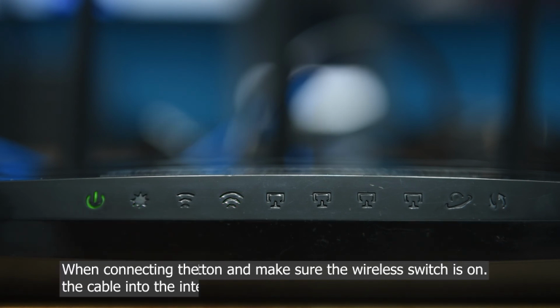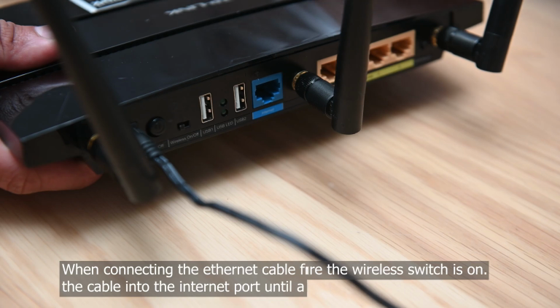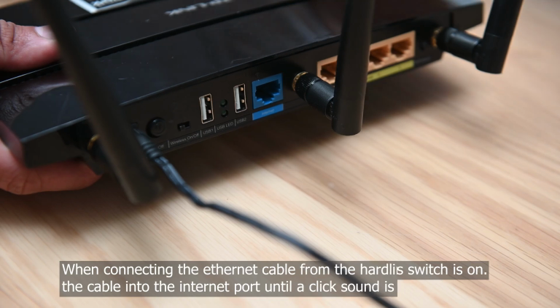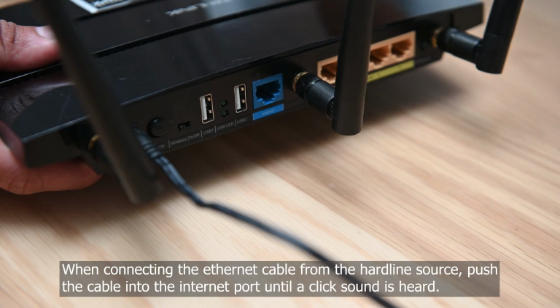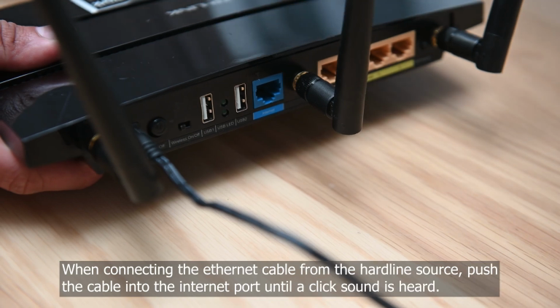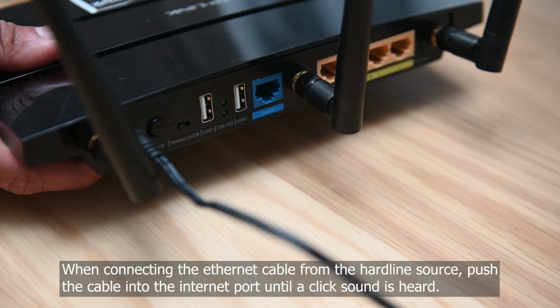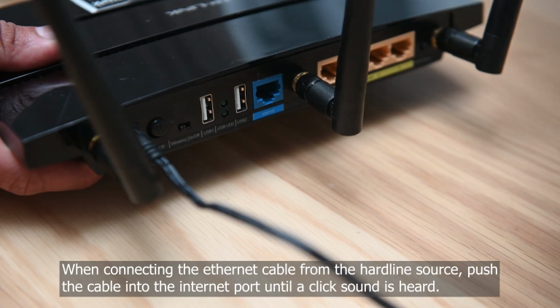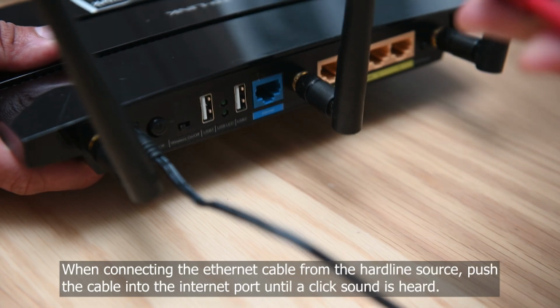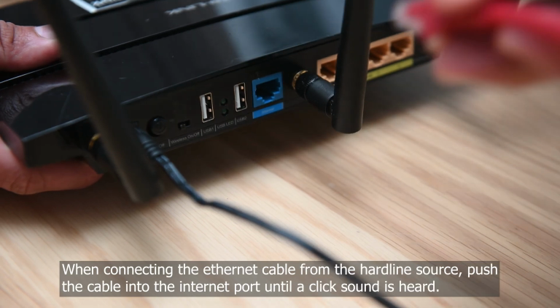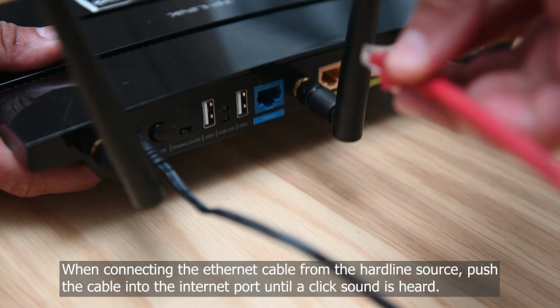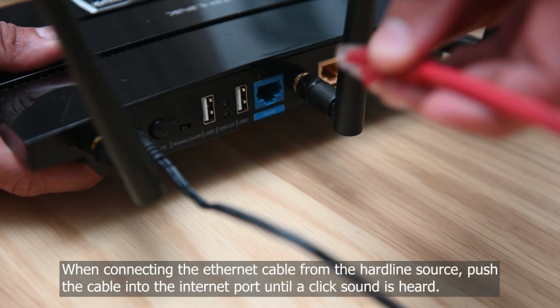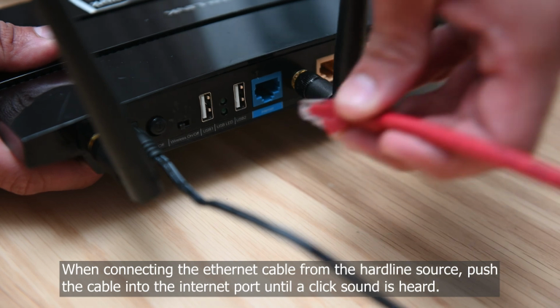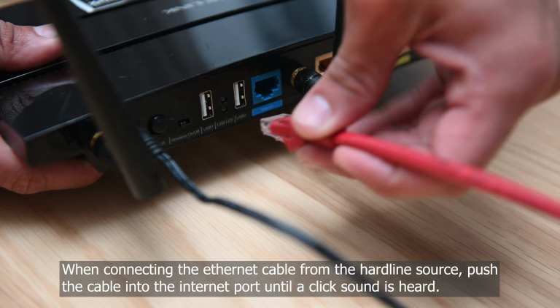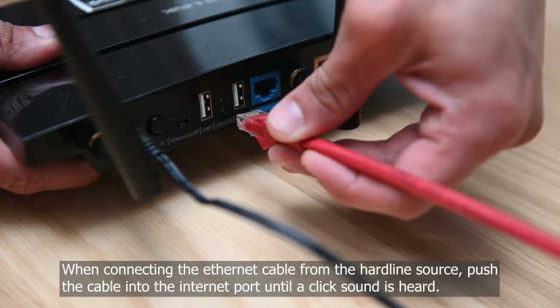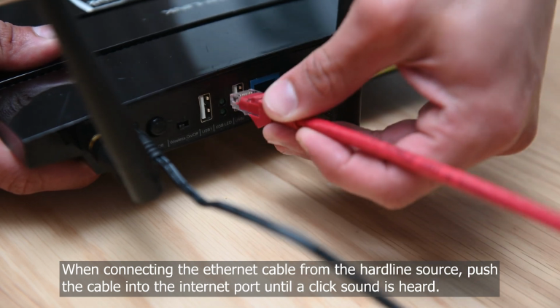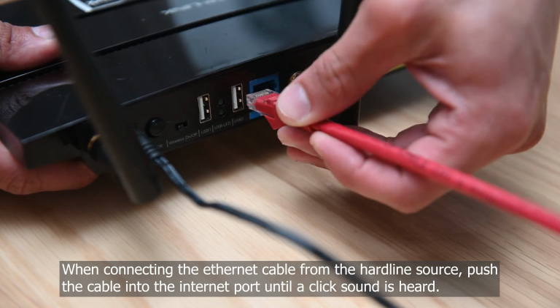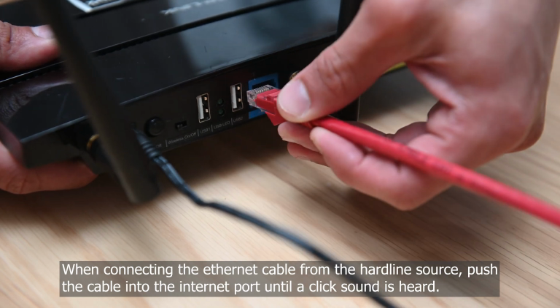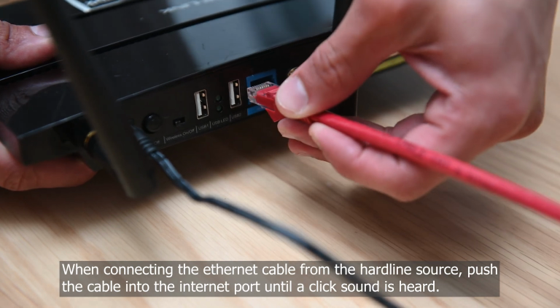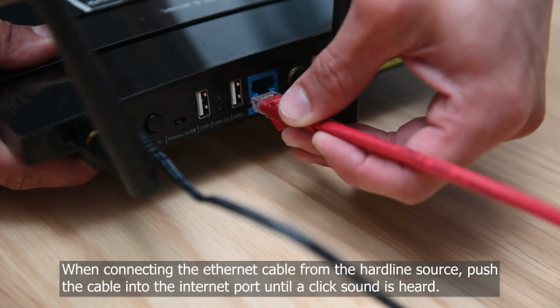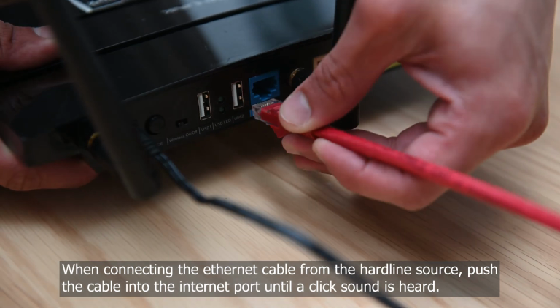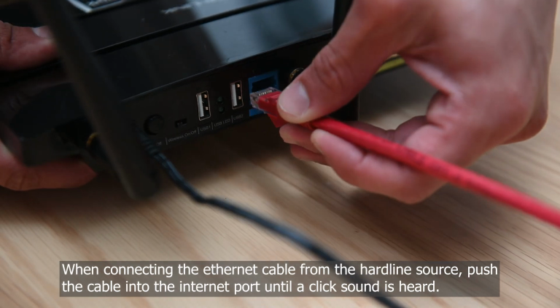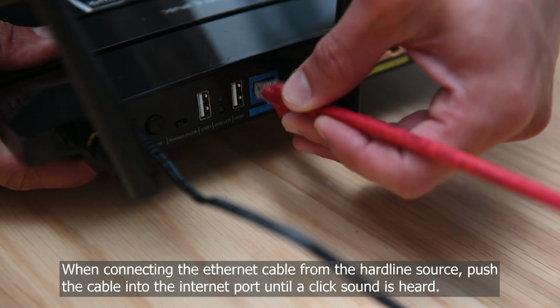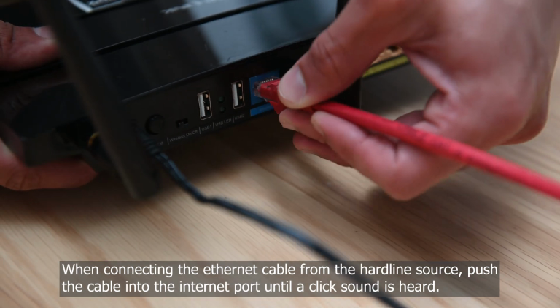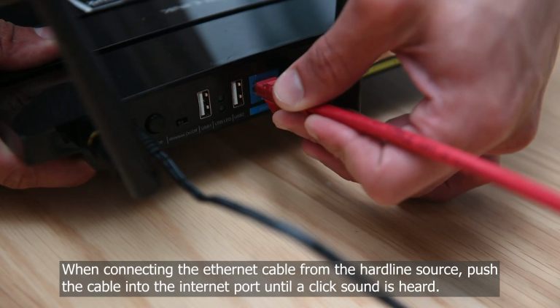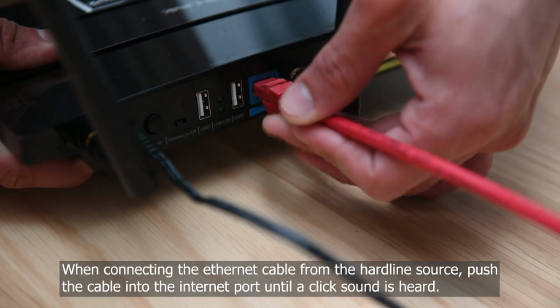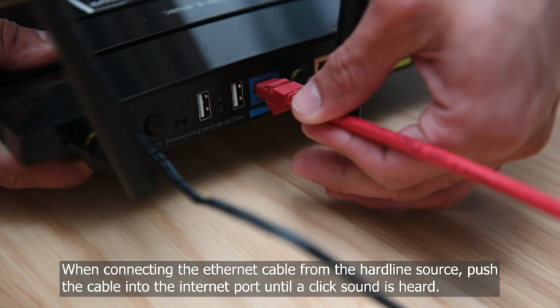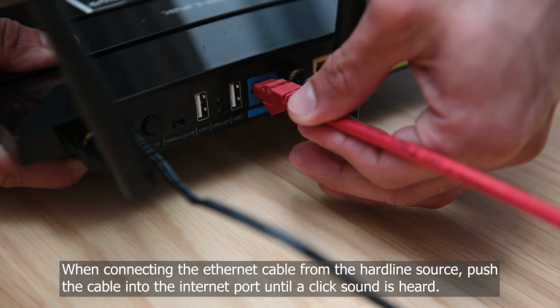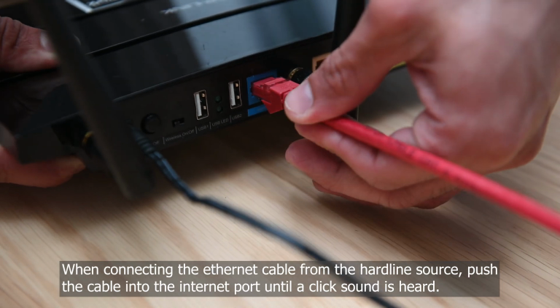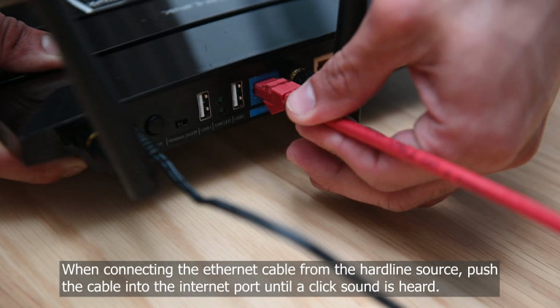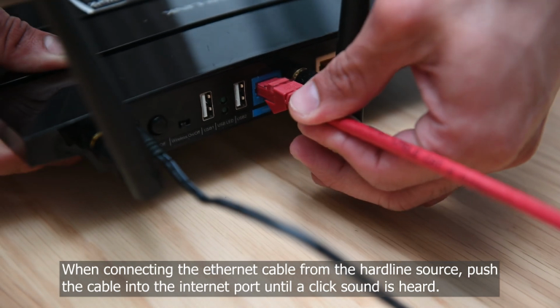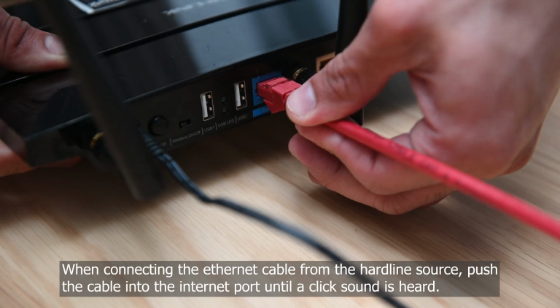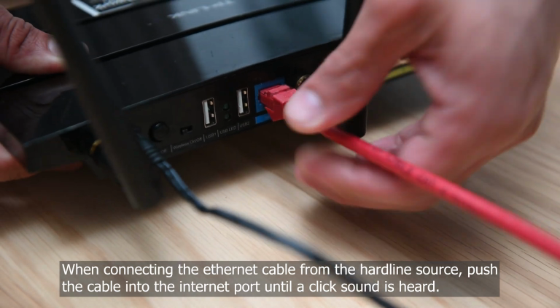When connecting the ethernet cable from the hardline source, push the cable into the internet port until a click sound is heard.